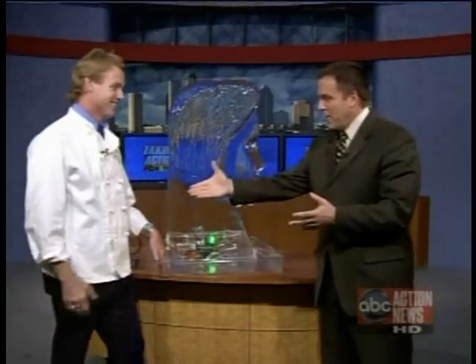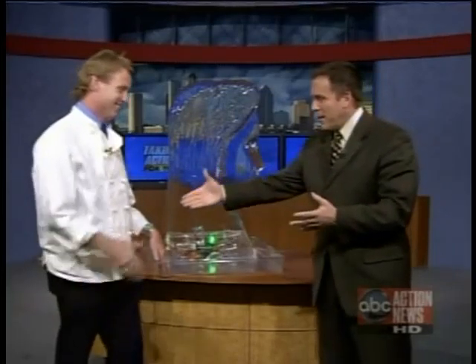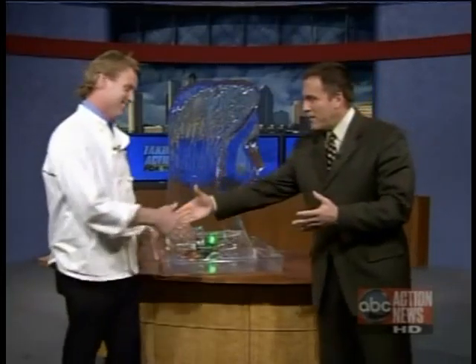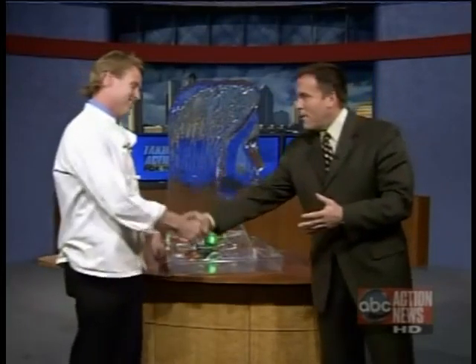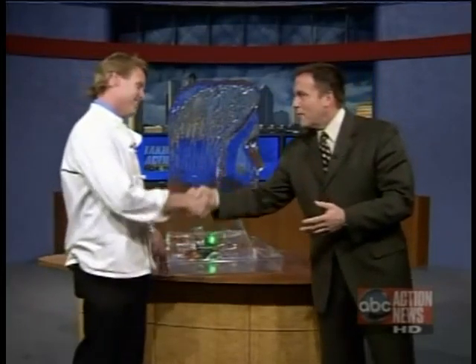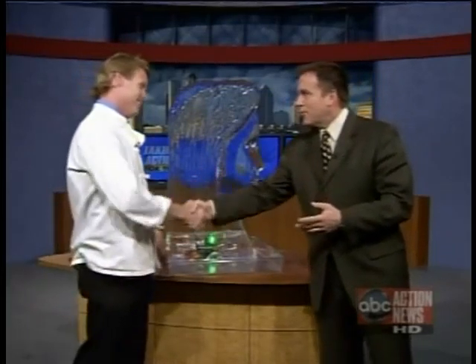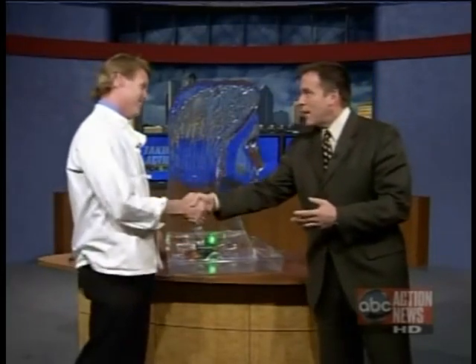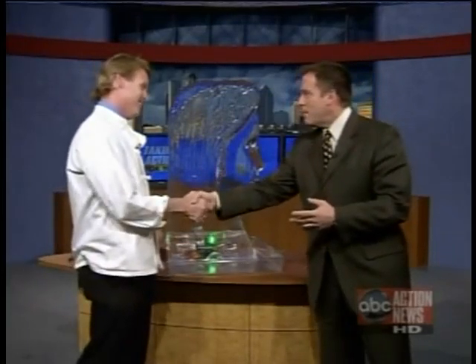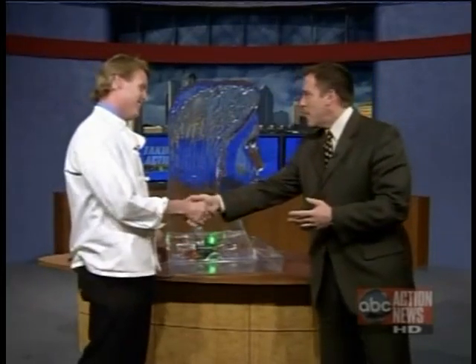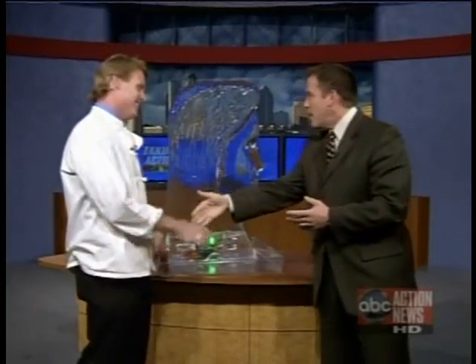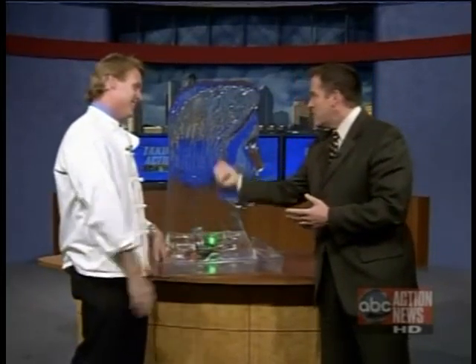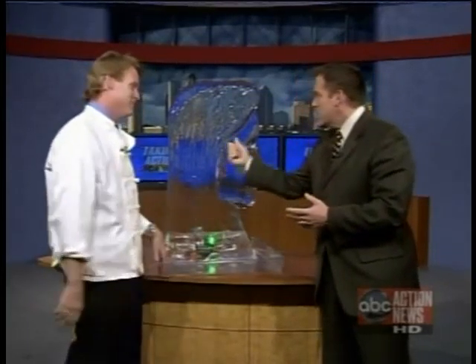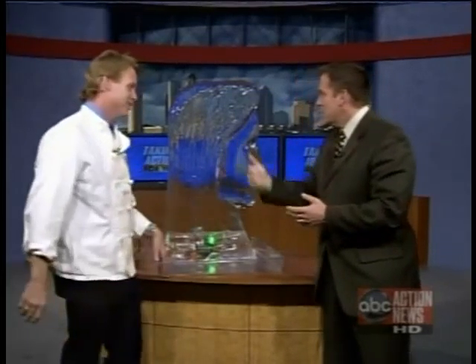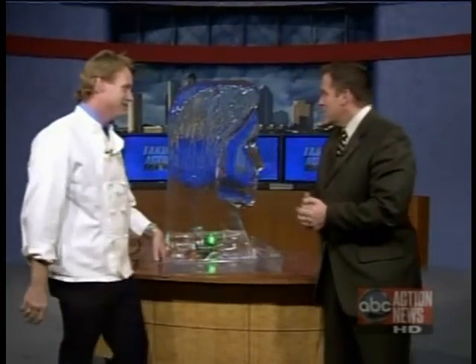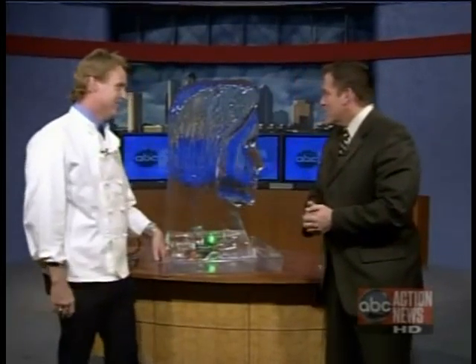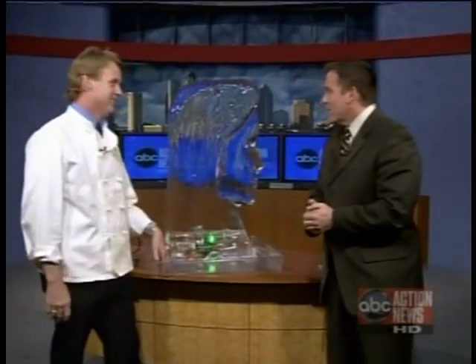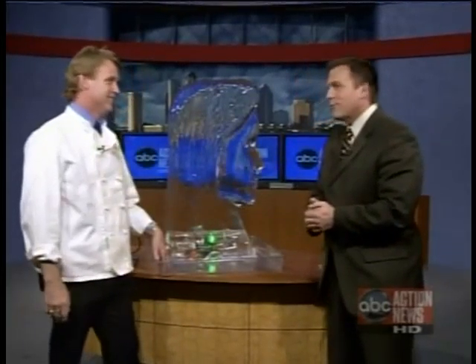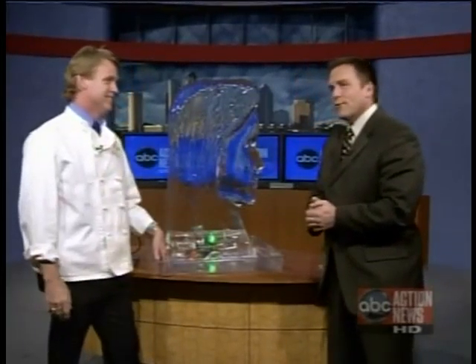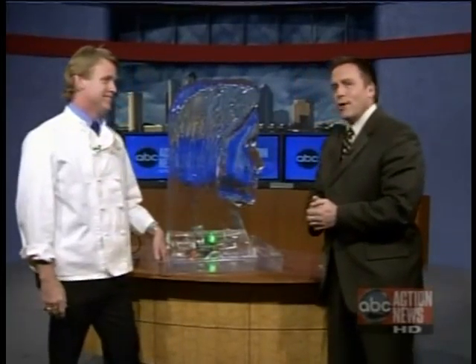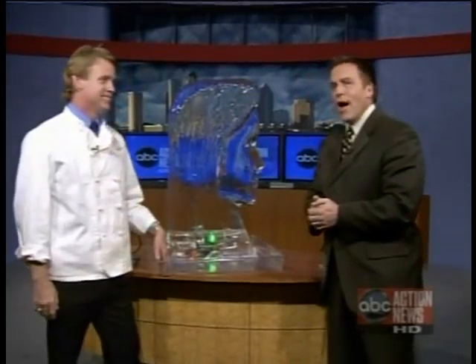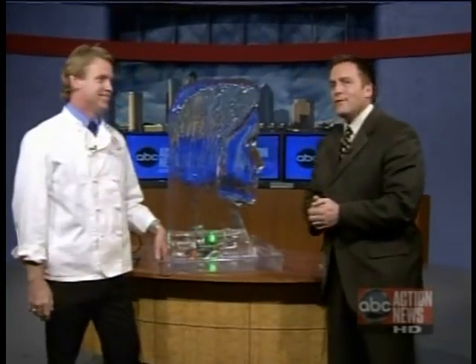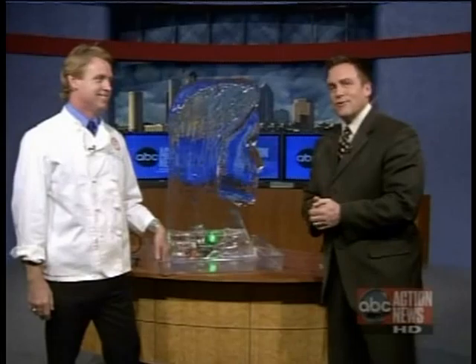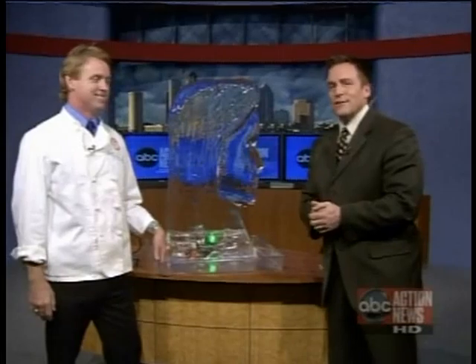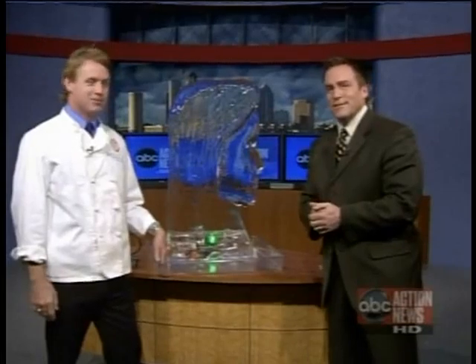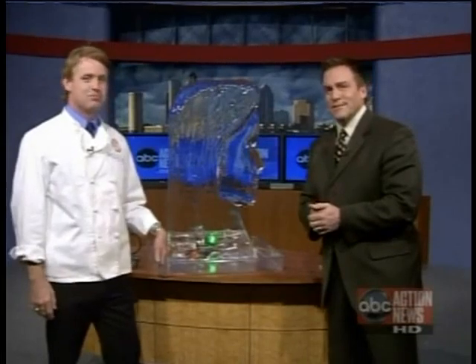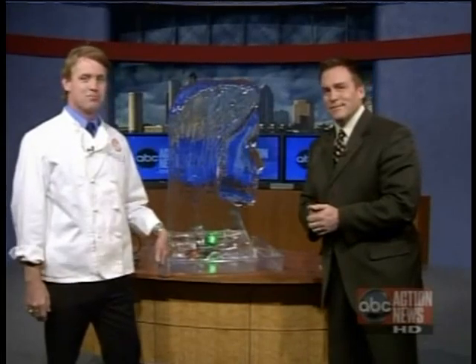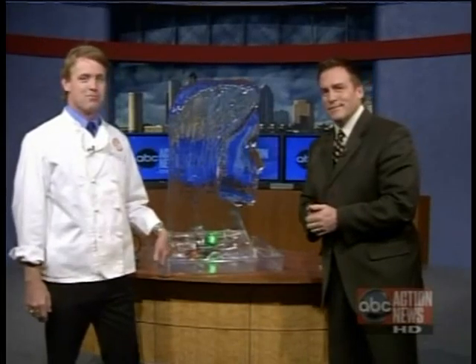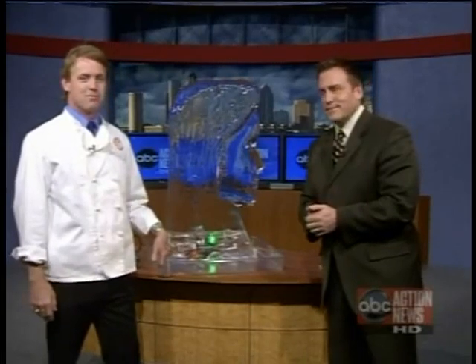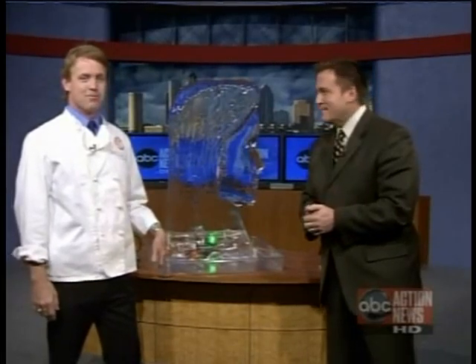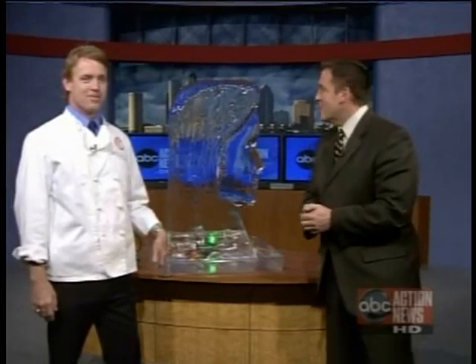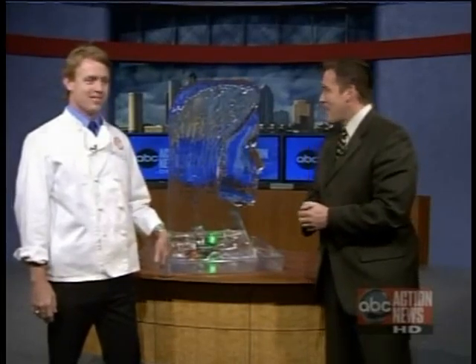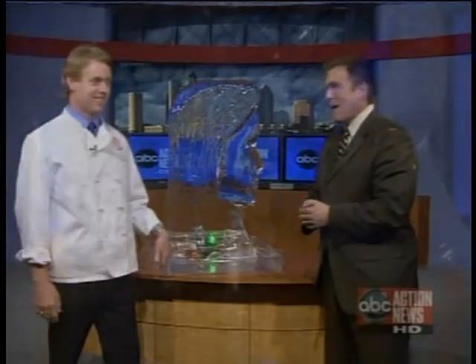Matt, thank you very much for stopping by and bringing us a little ice. We'll be right back.